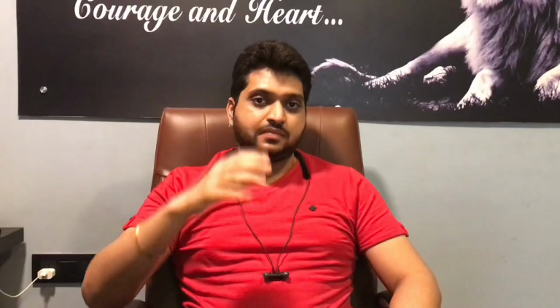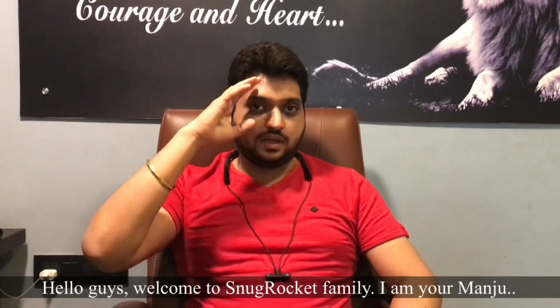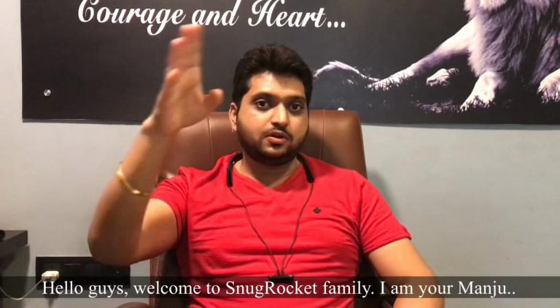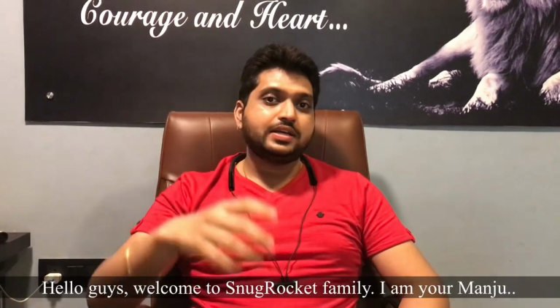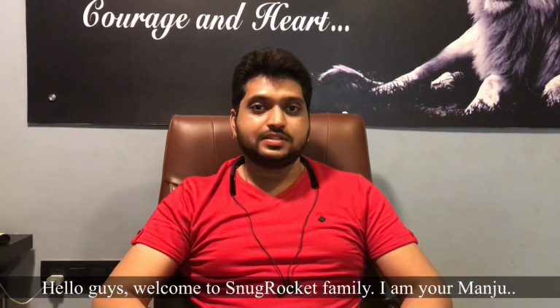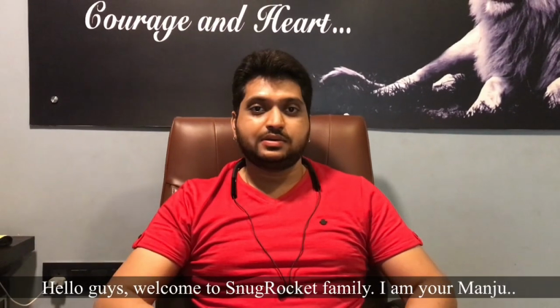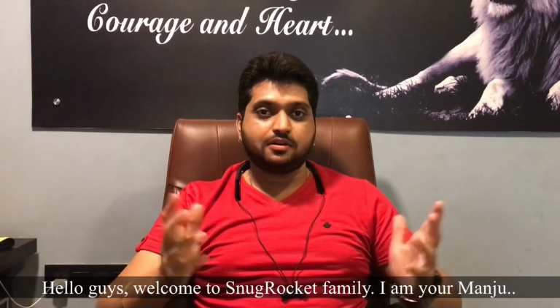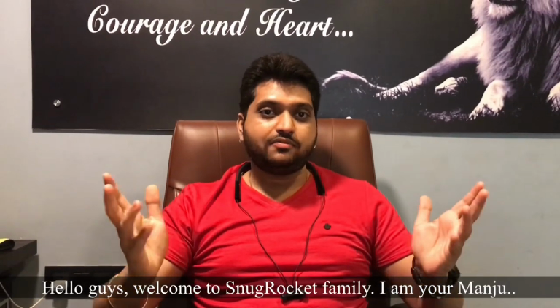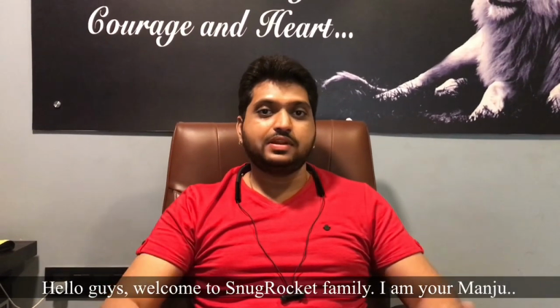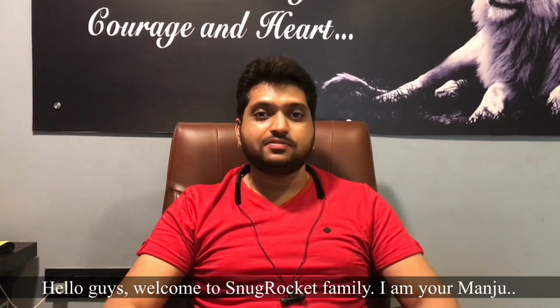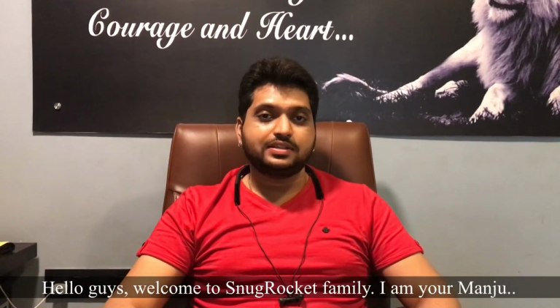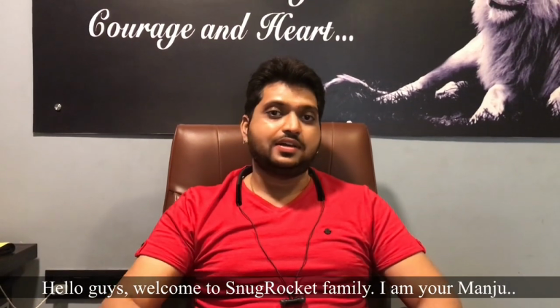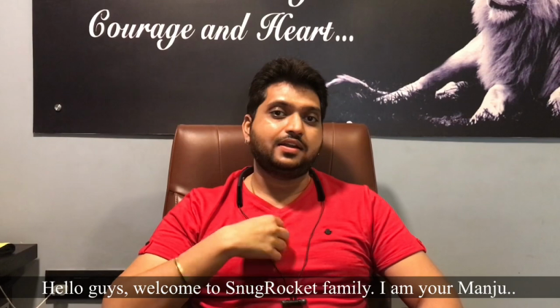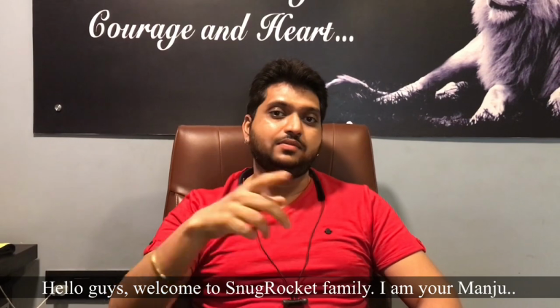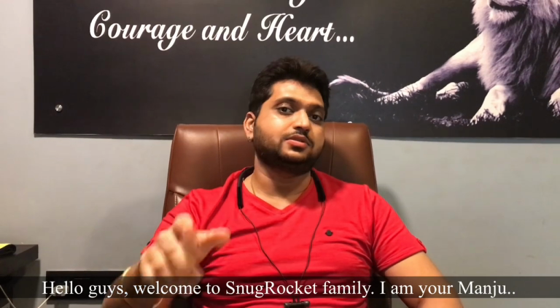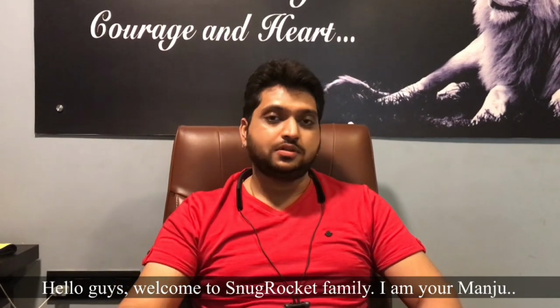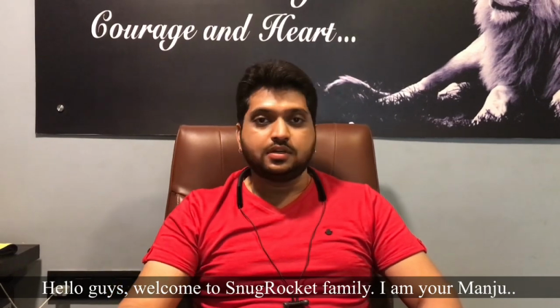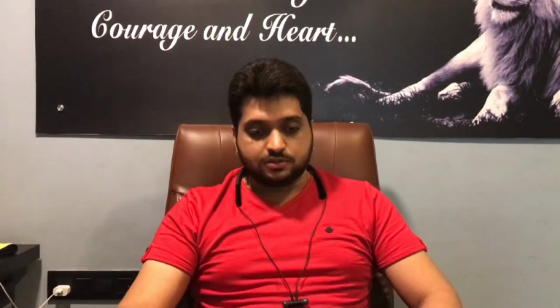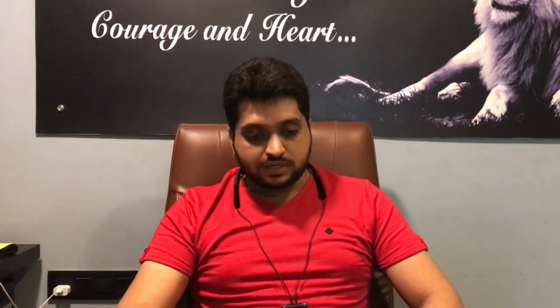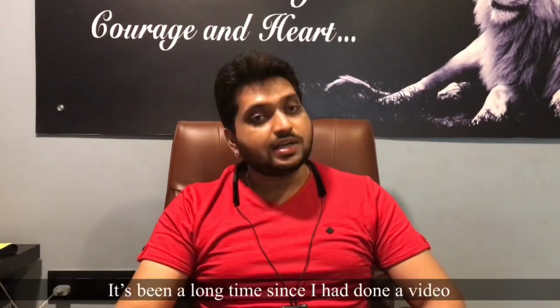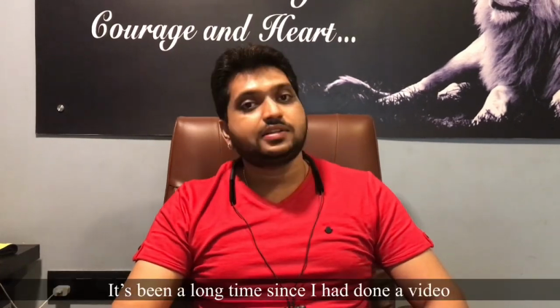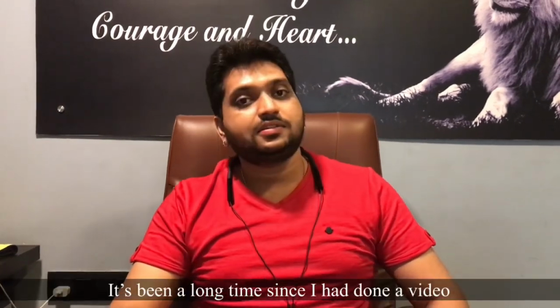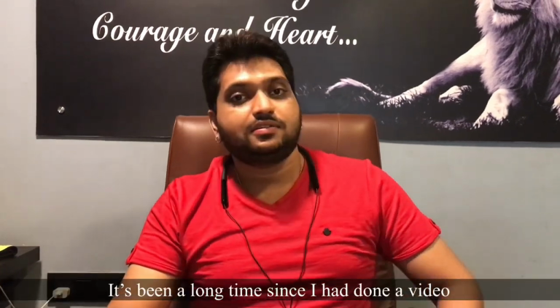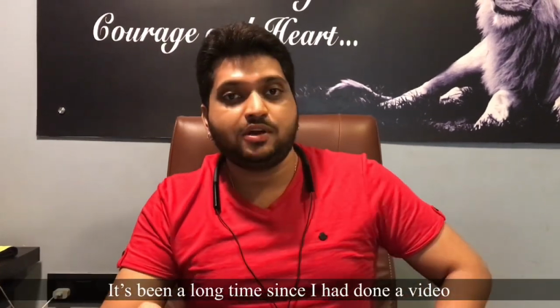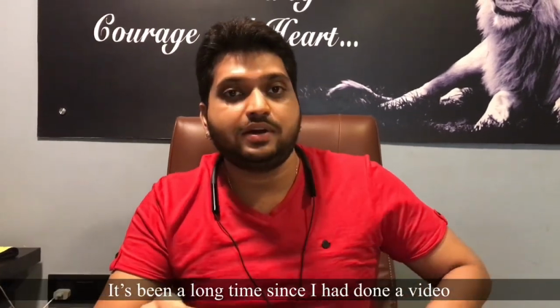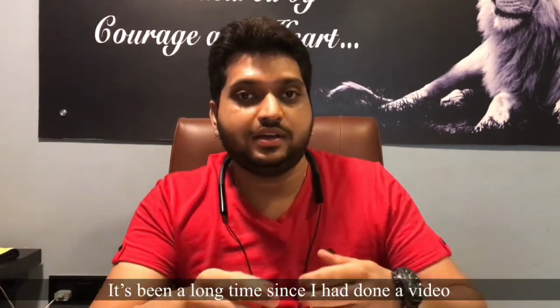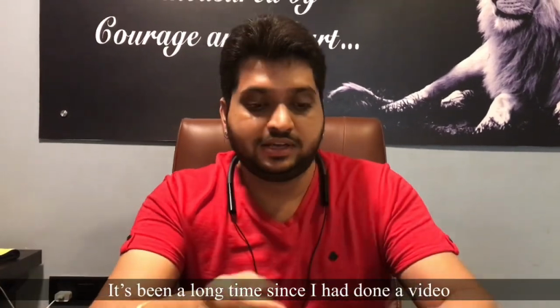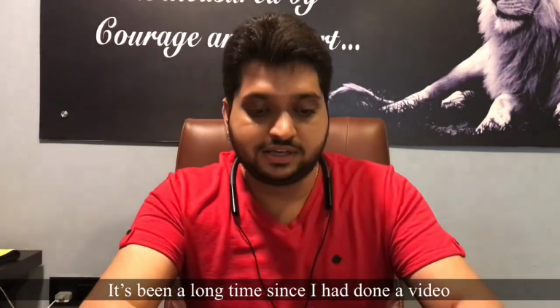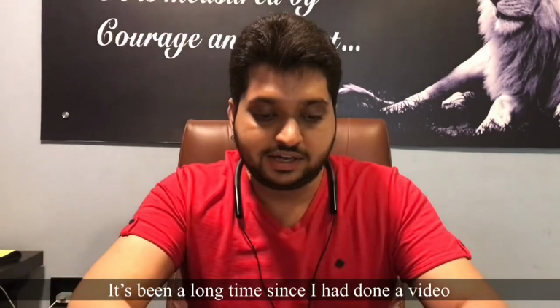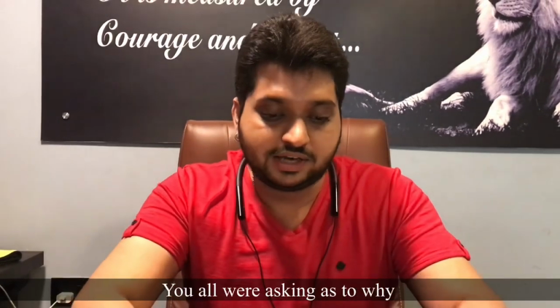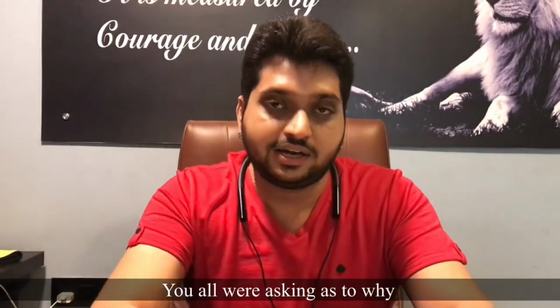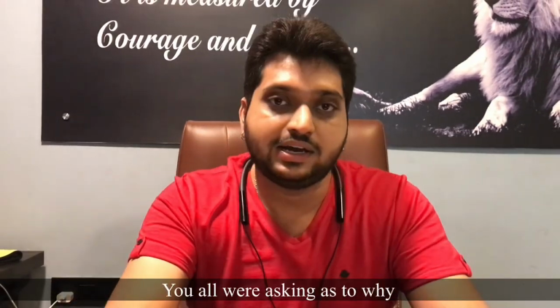Hello guys, my family name is Manjwo. When you start with this video, you will hear this video.